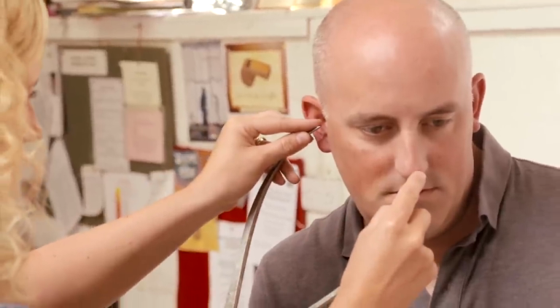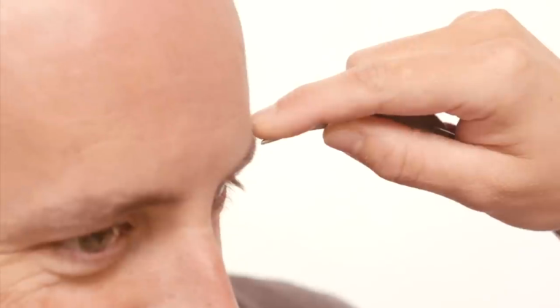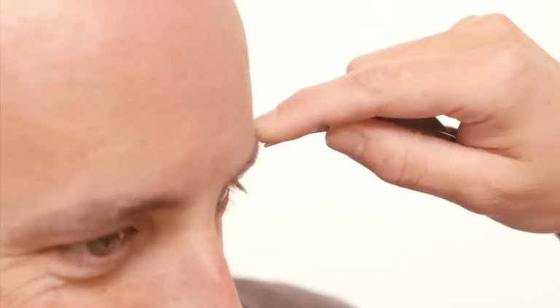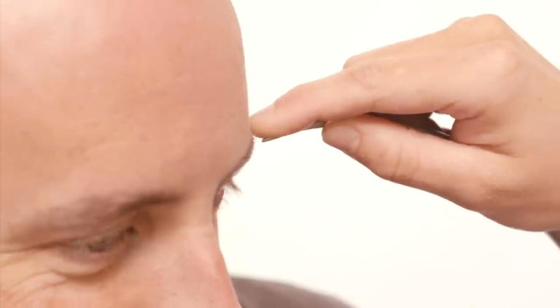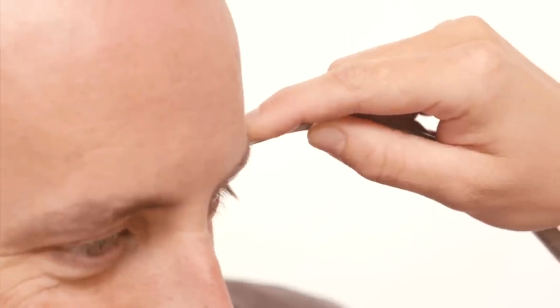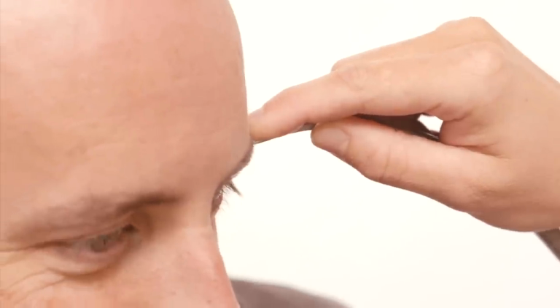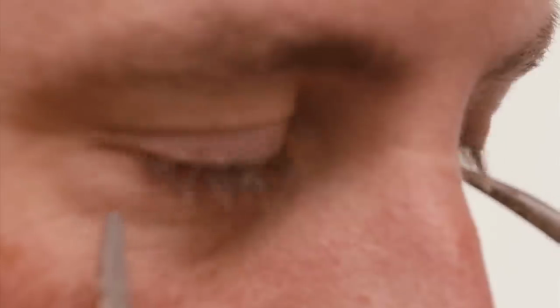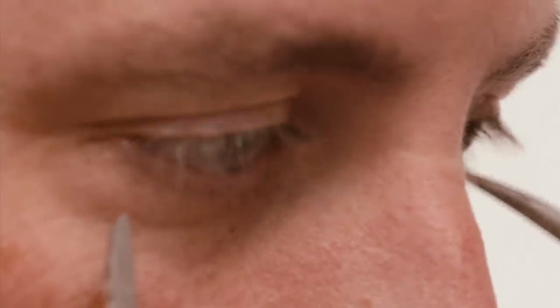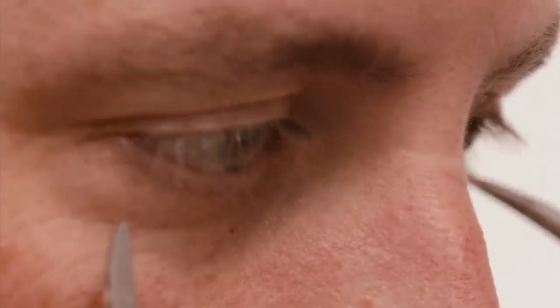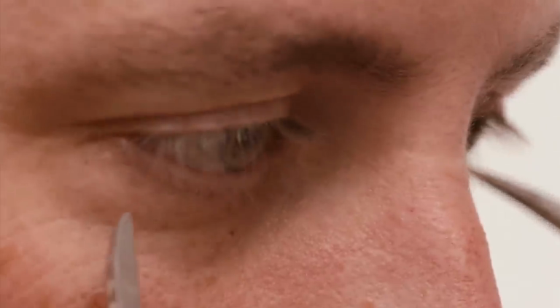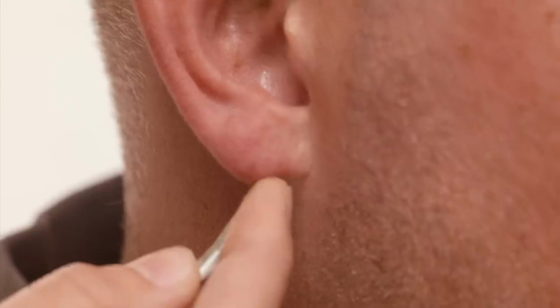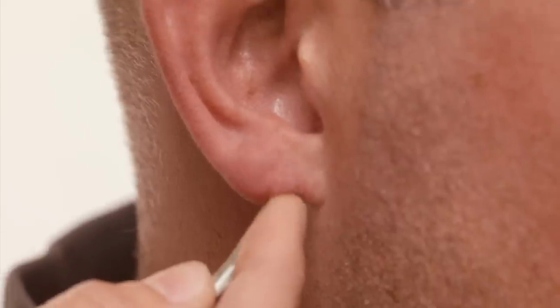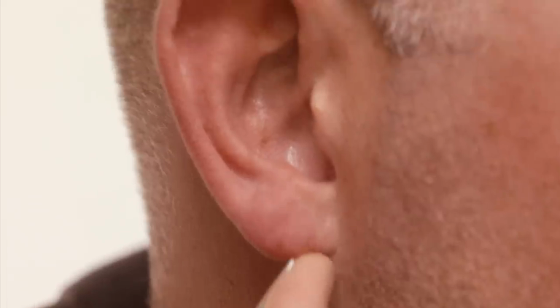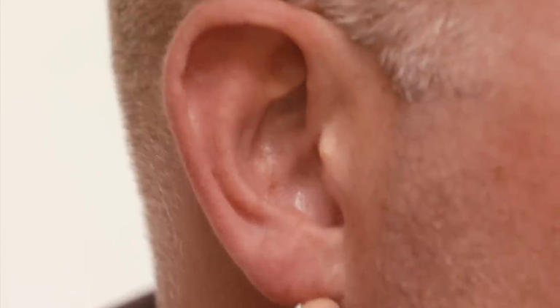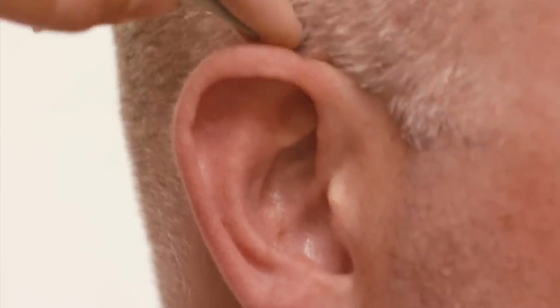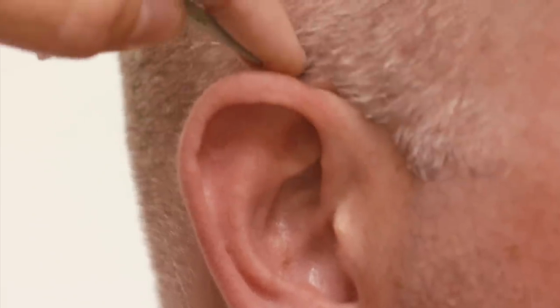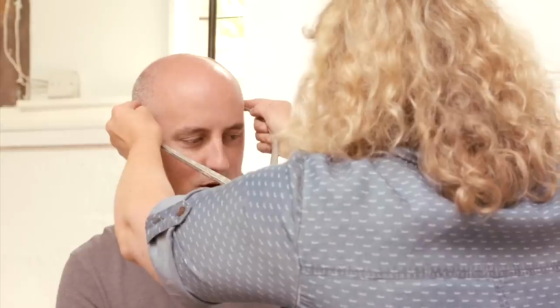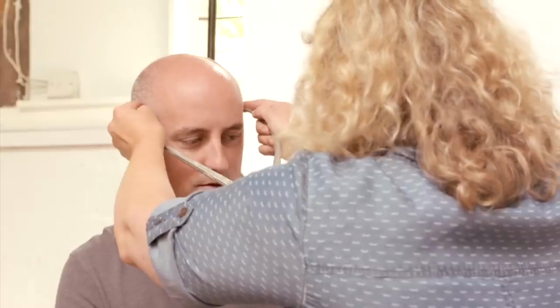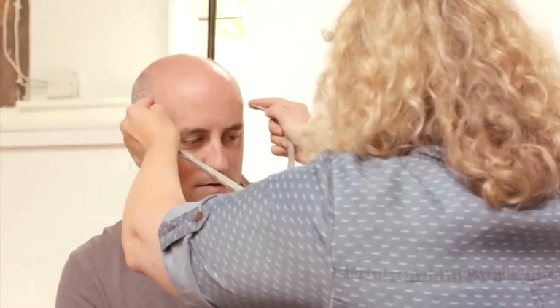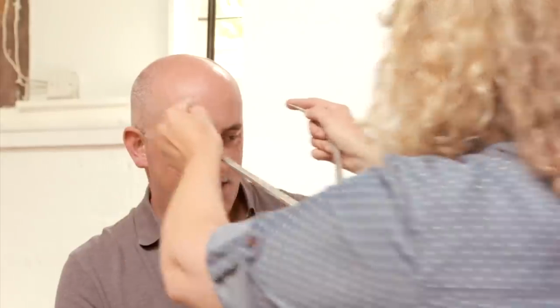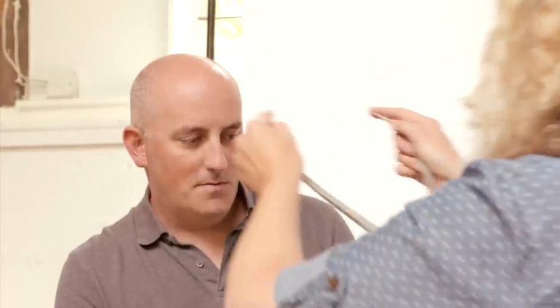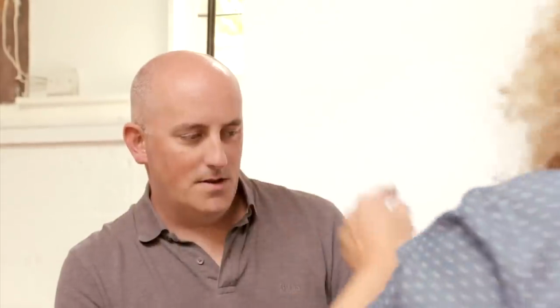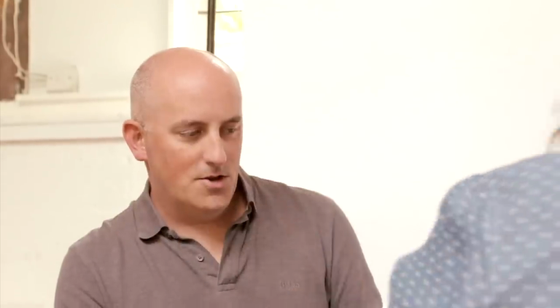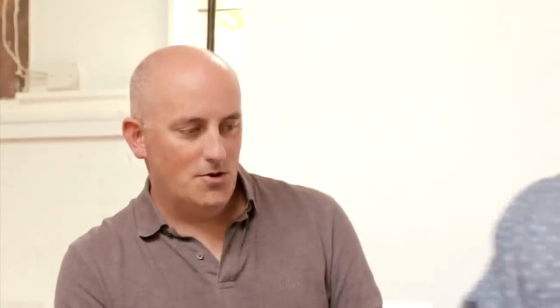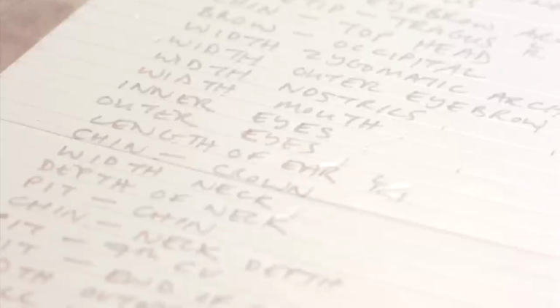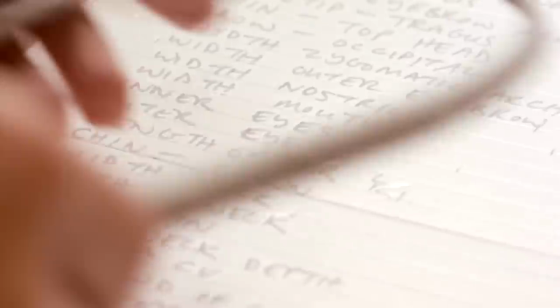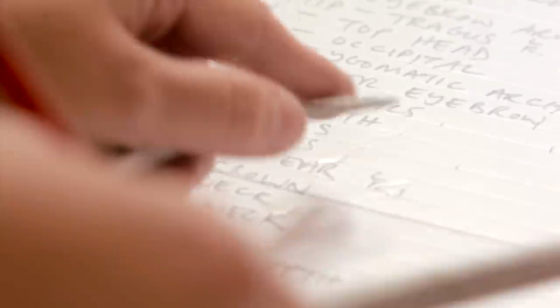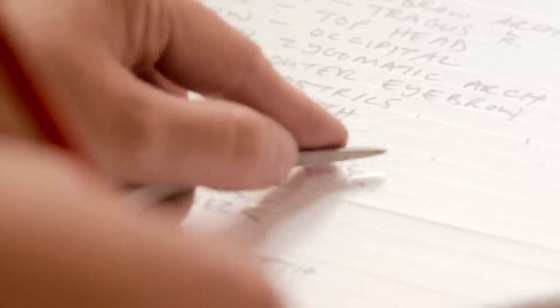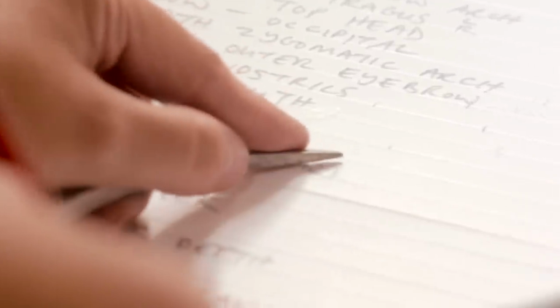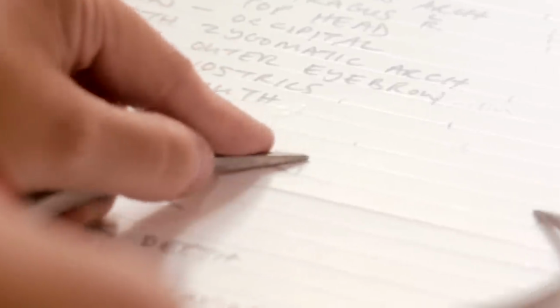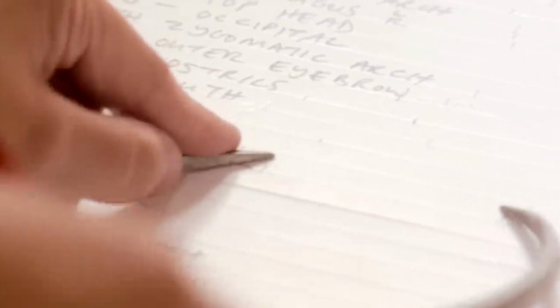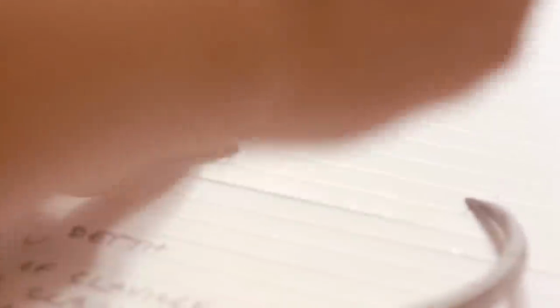What brings back memory is being measured. When I was a child, the excitement of going to the shoe shop and having your feet measured.